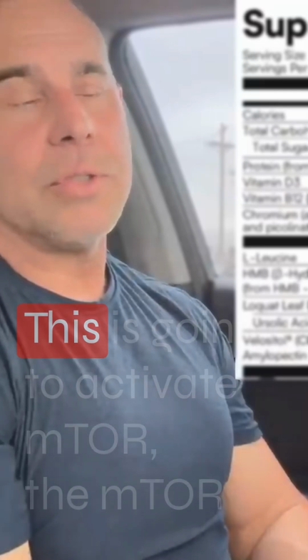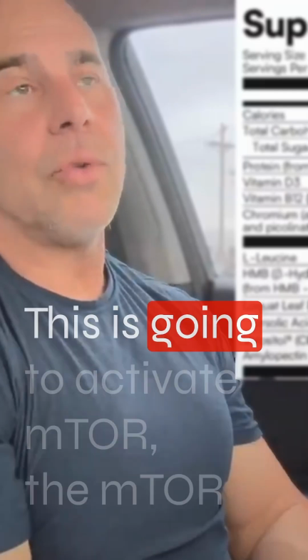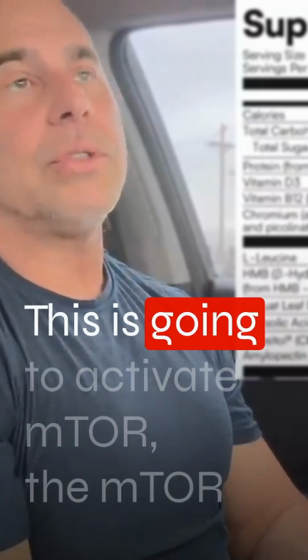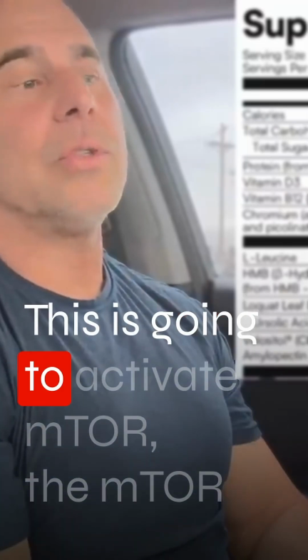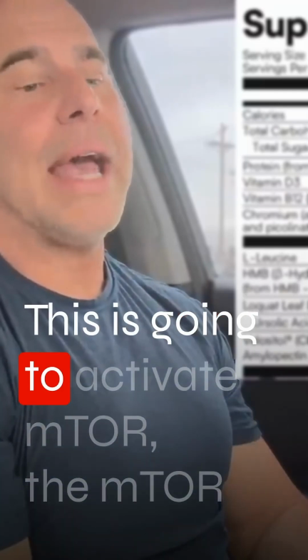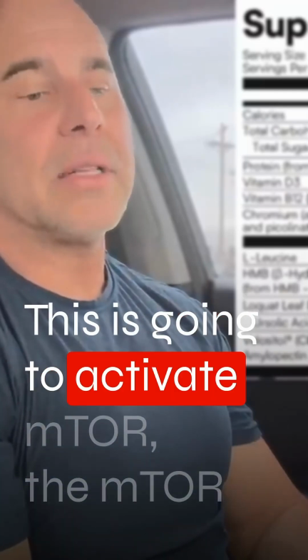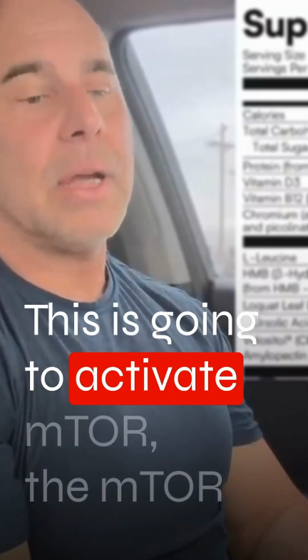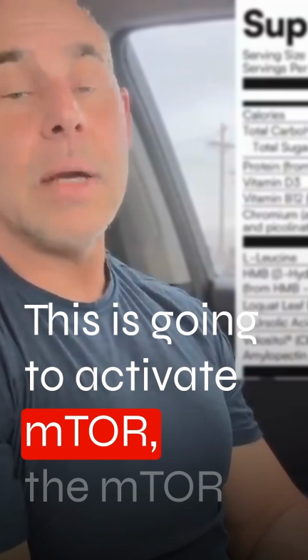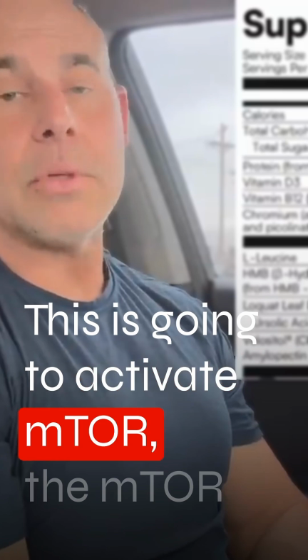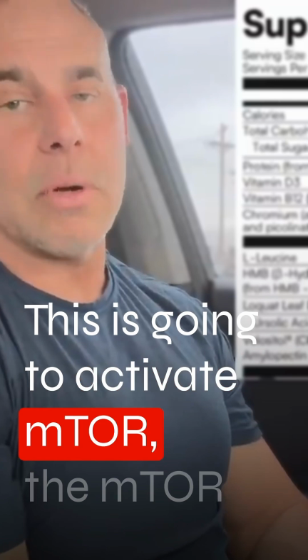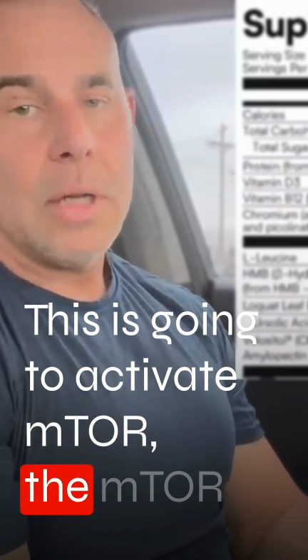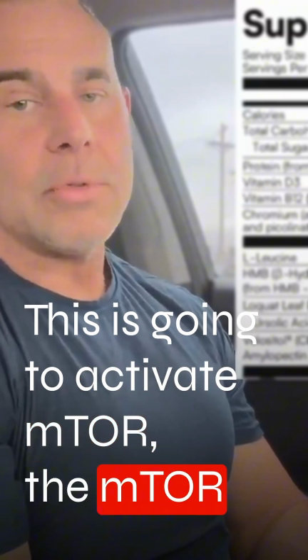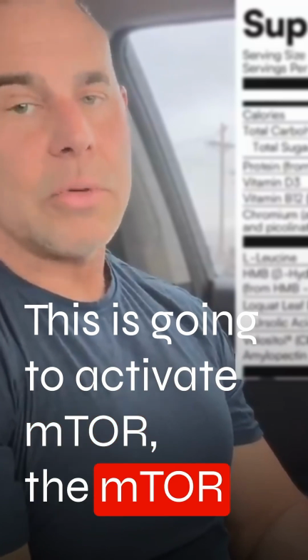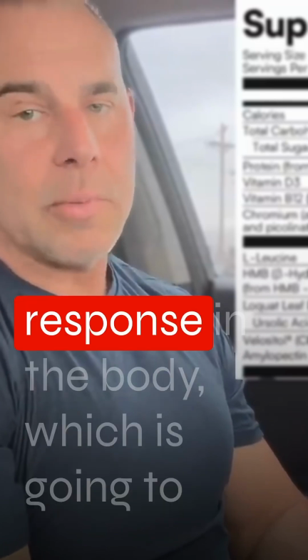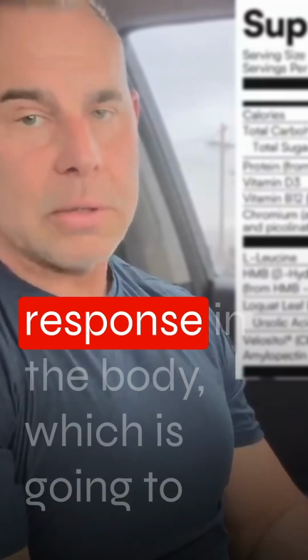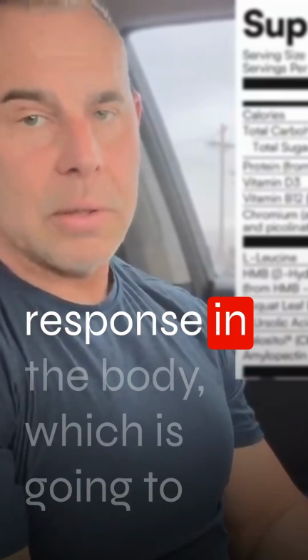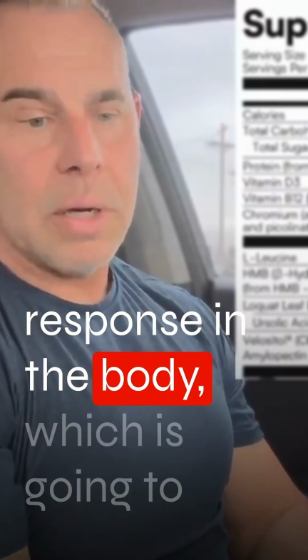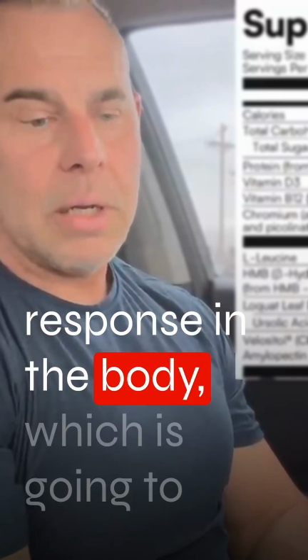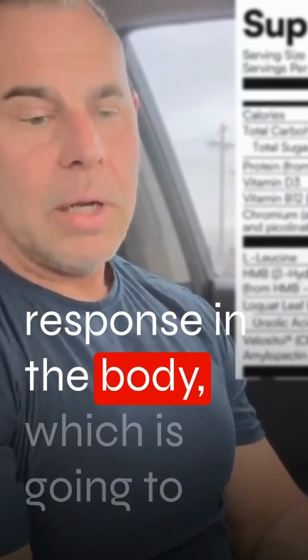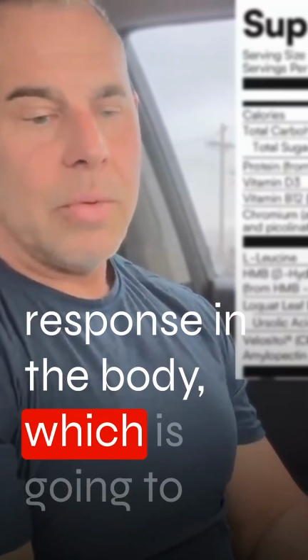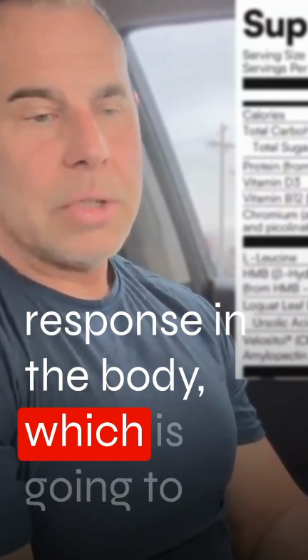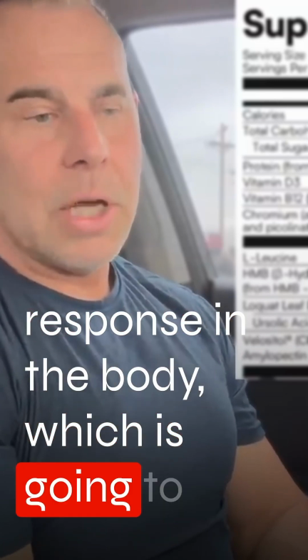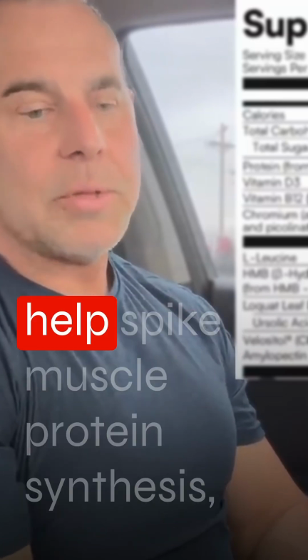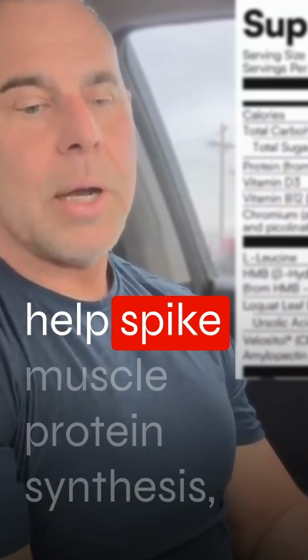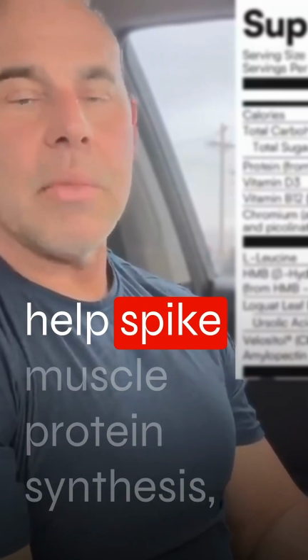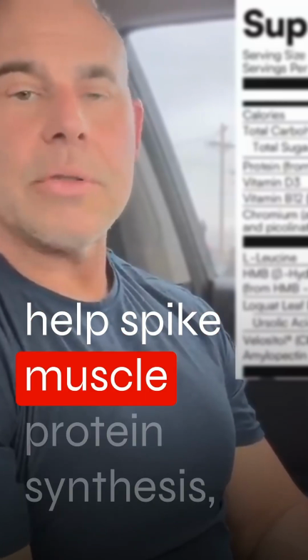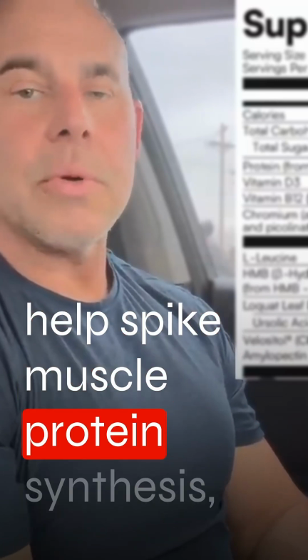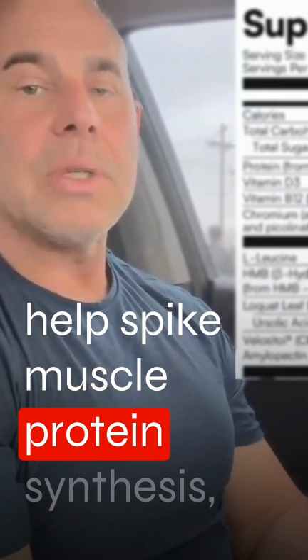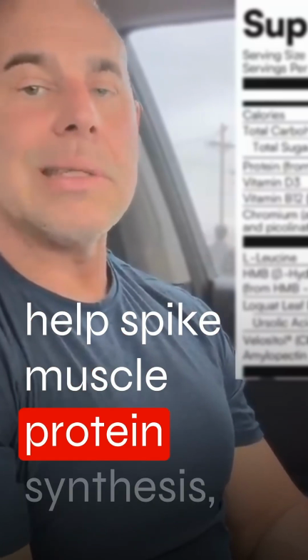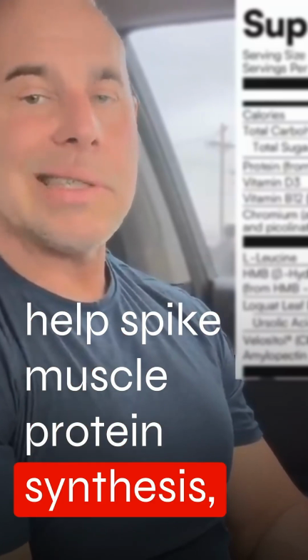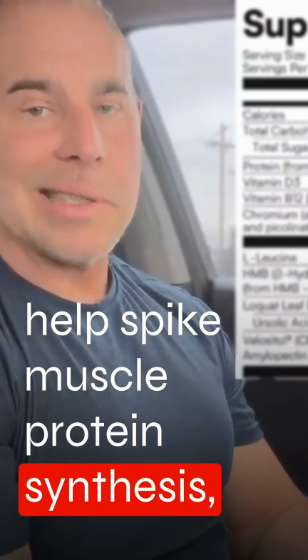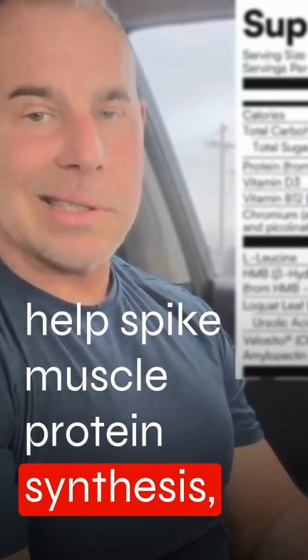This is going to activate mTOR — the mTOR response in the body — which is going to help spike muscle protein synthesis.